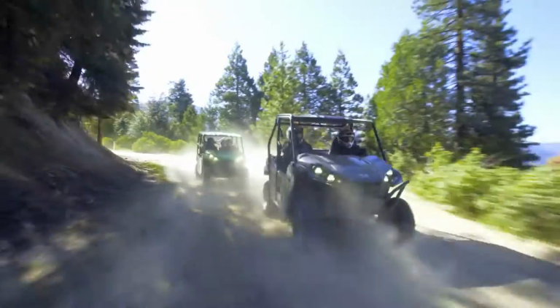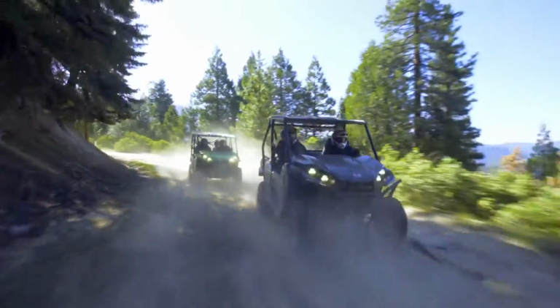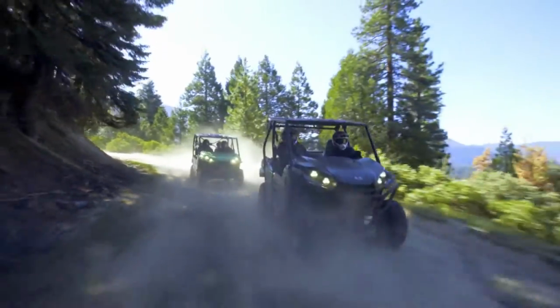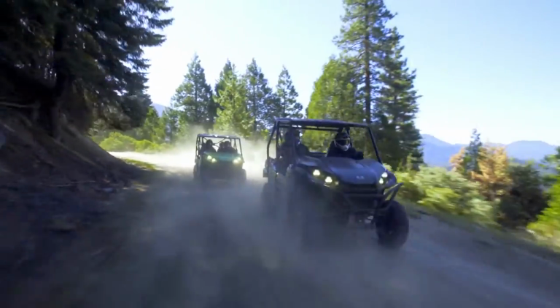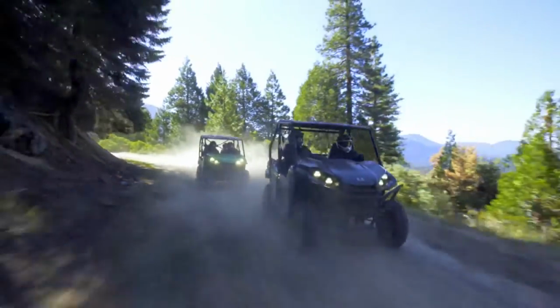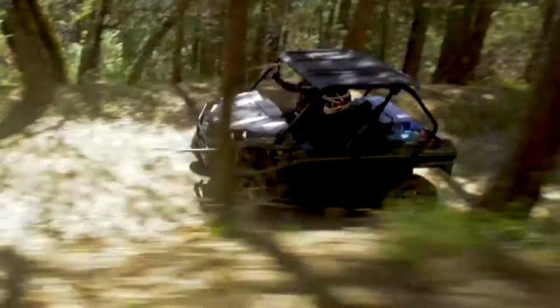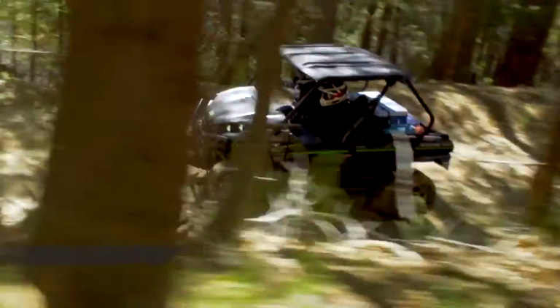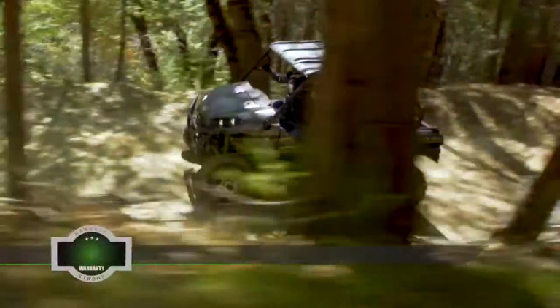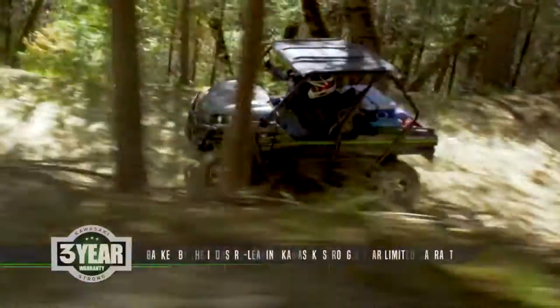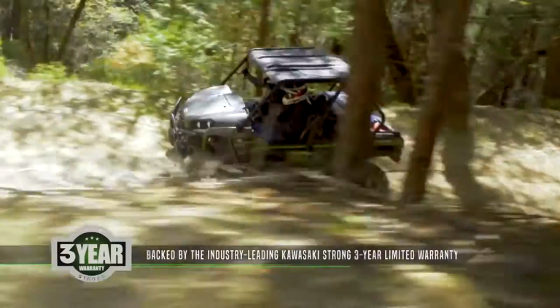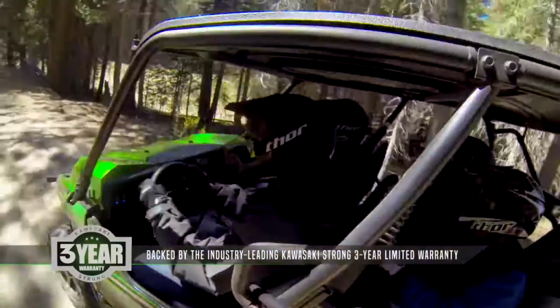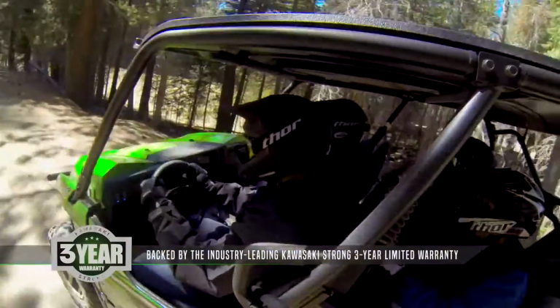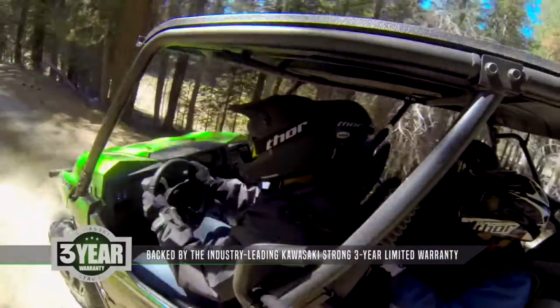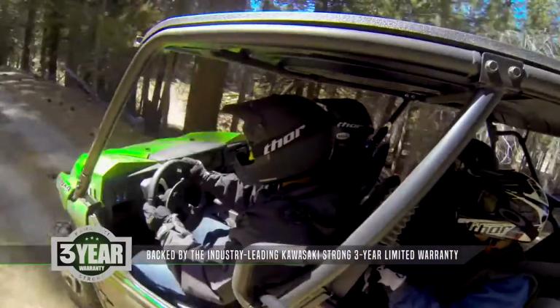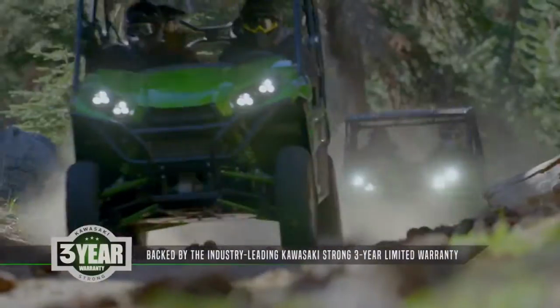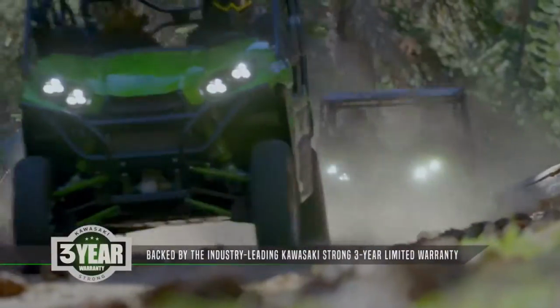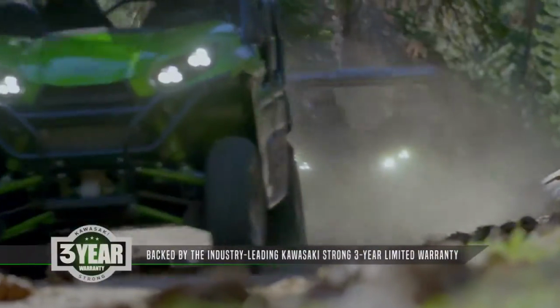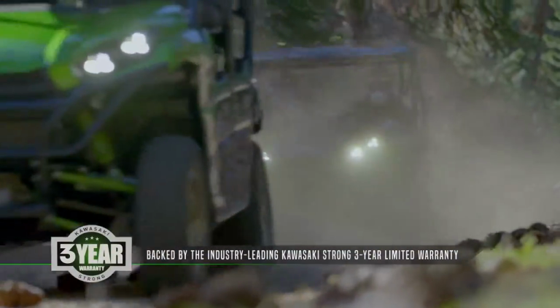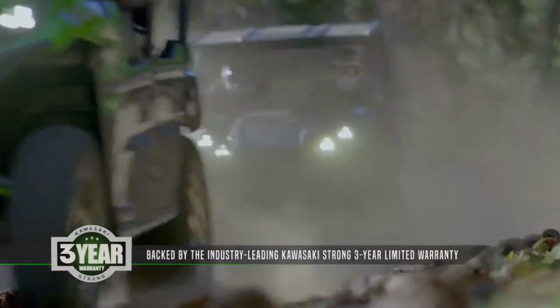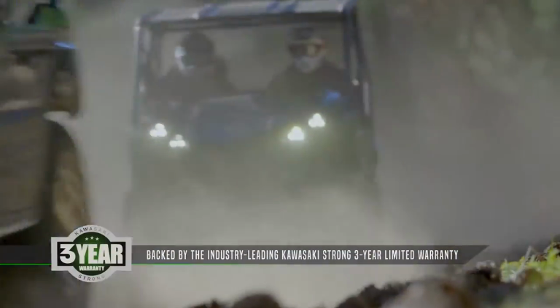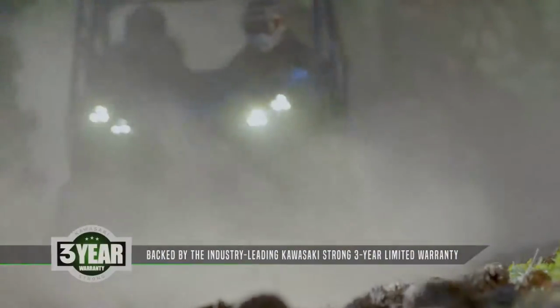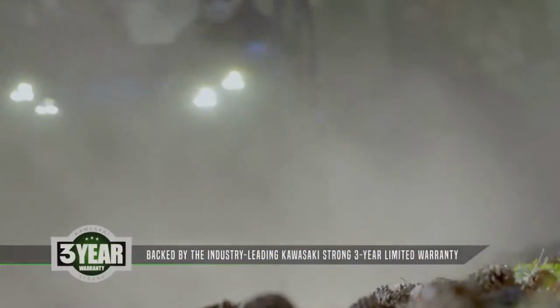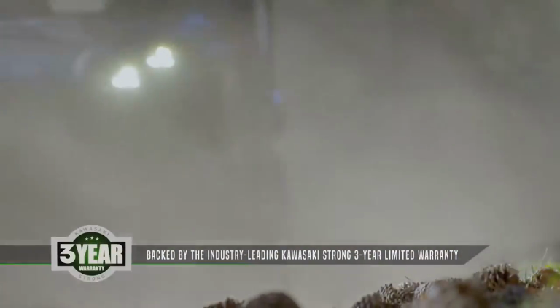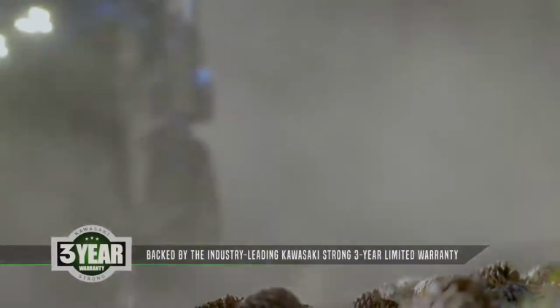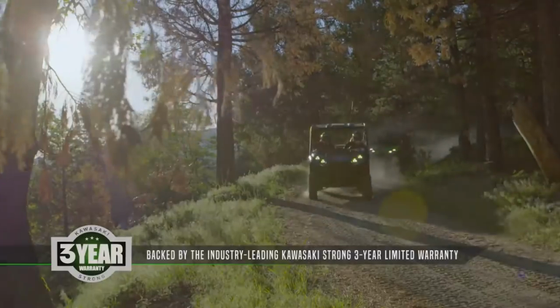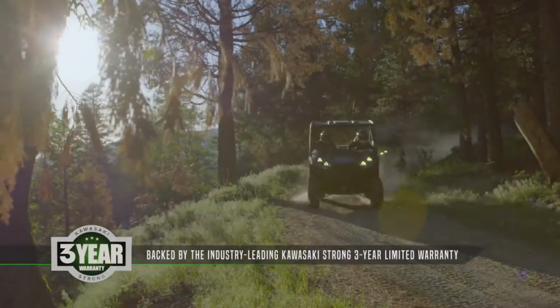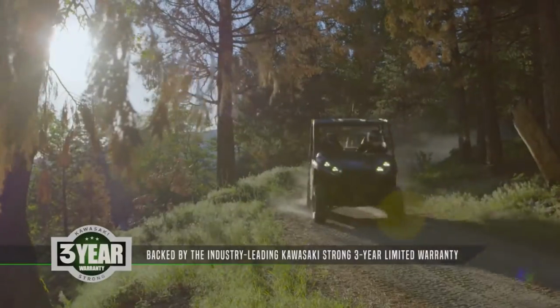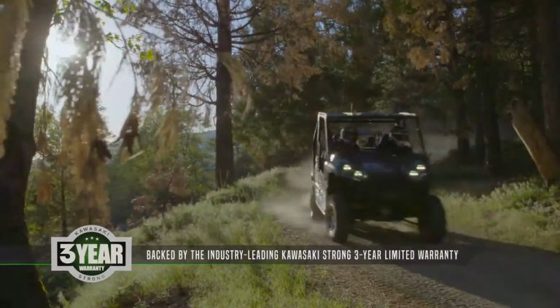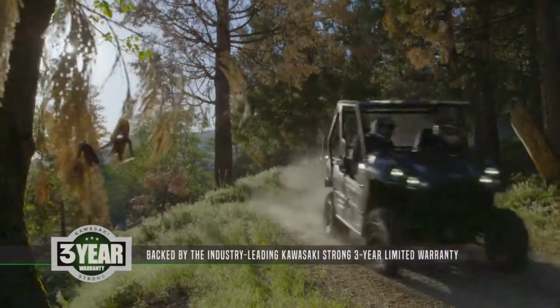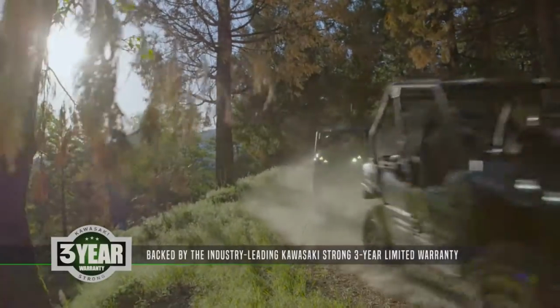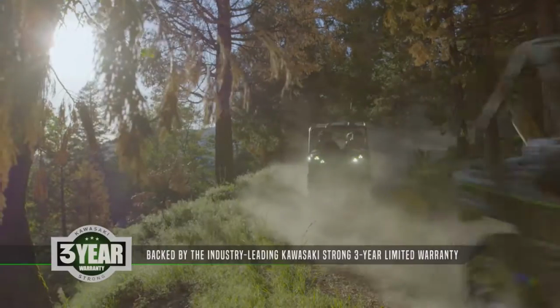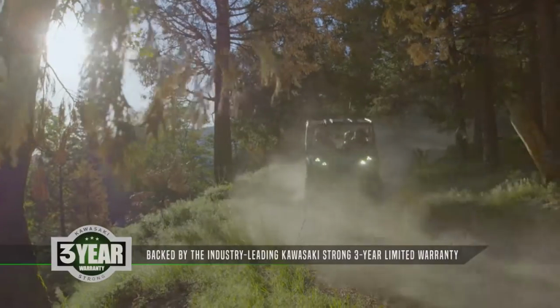To back it all up, each Terex and Terex 4 side-by-side comes with our industry-leading Kawasaki Strong 3-year limited warranty.